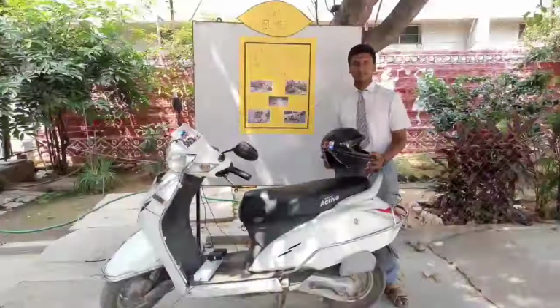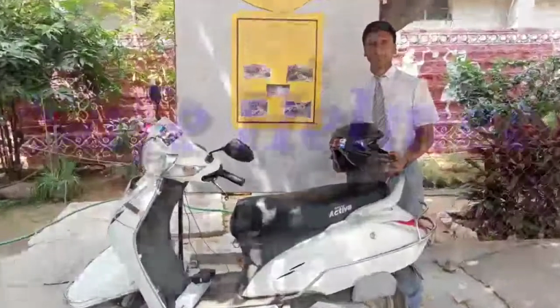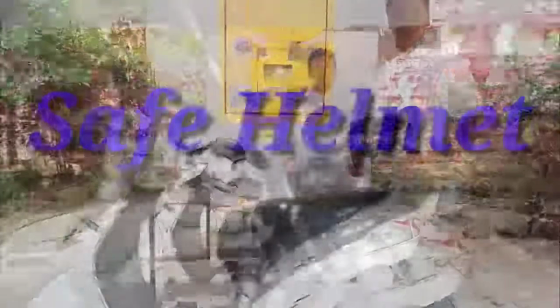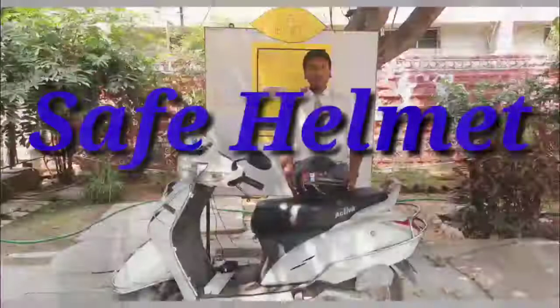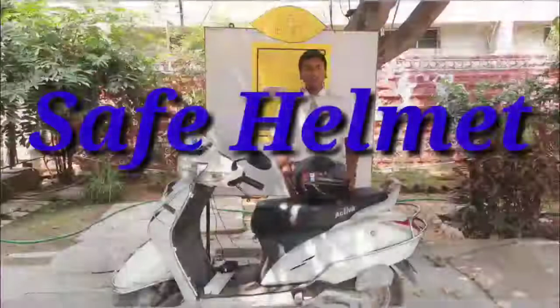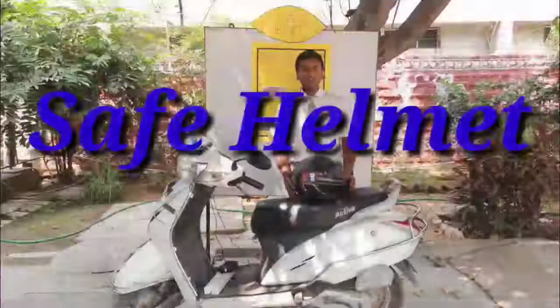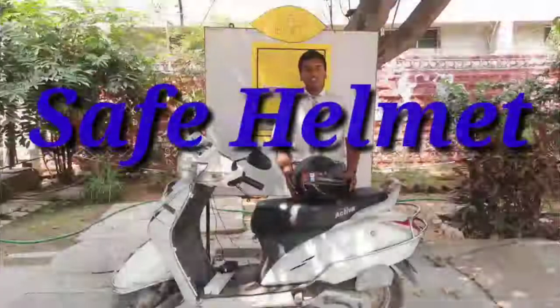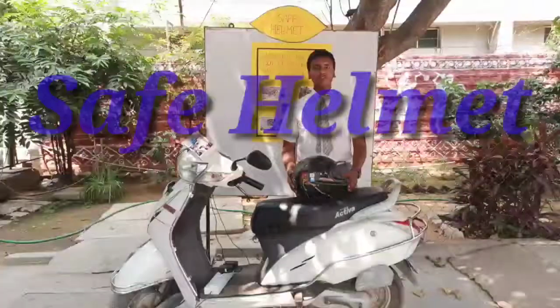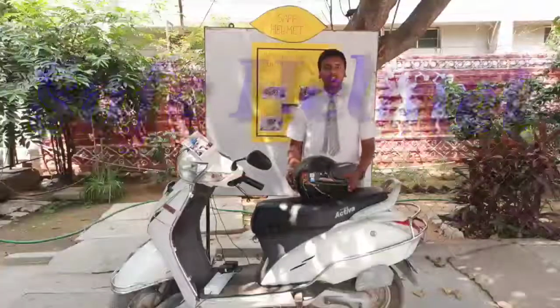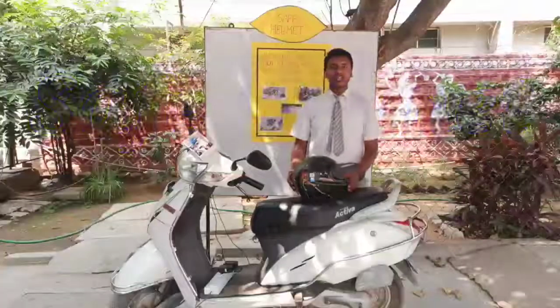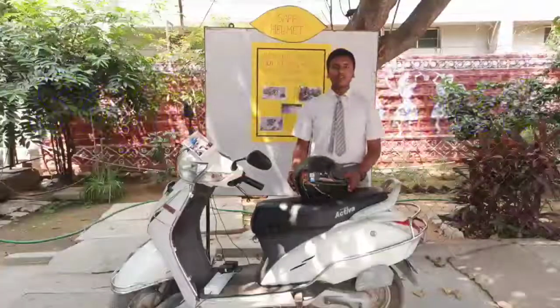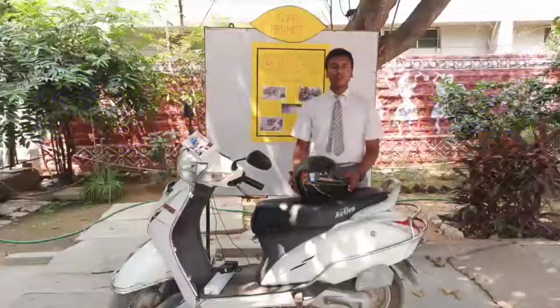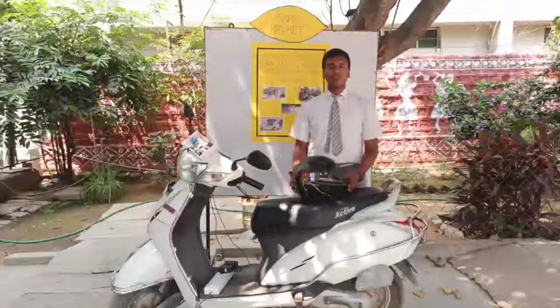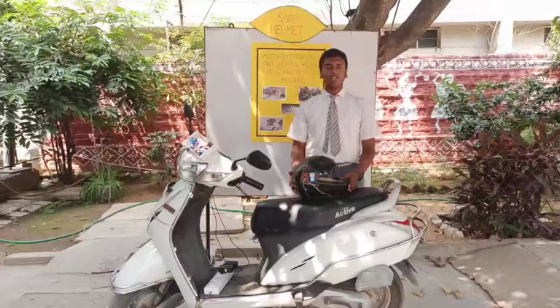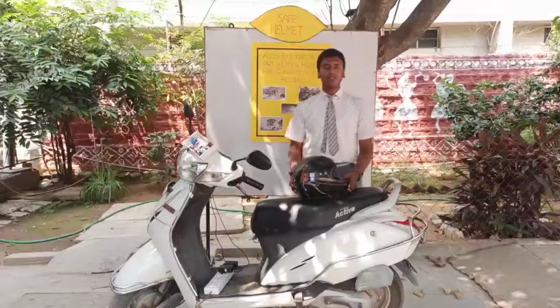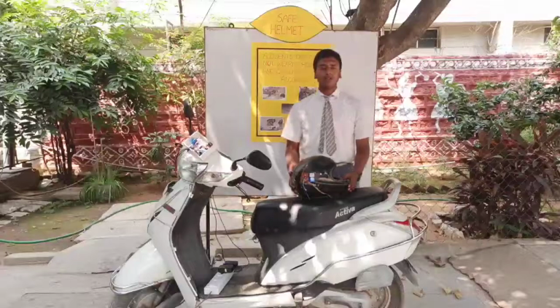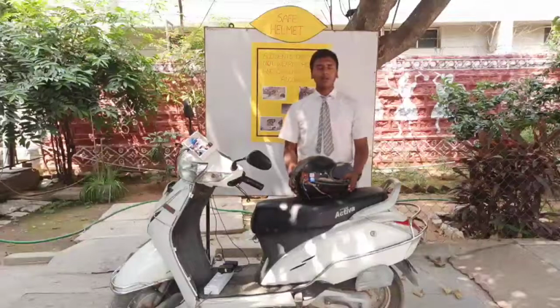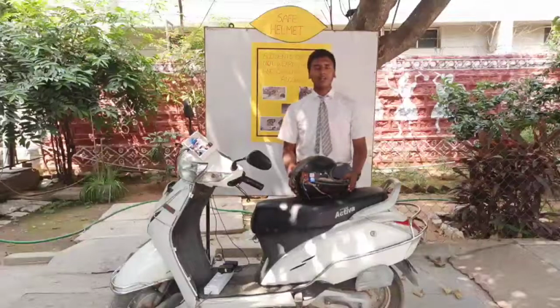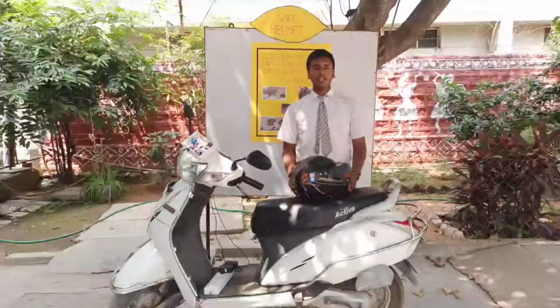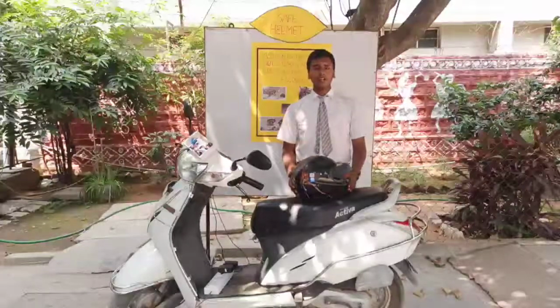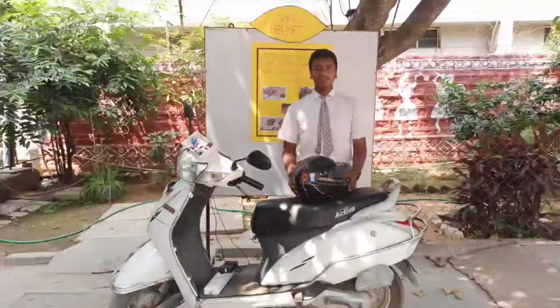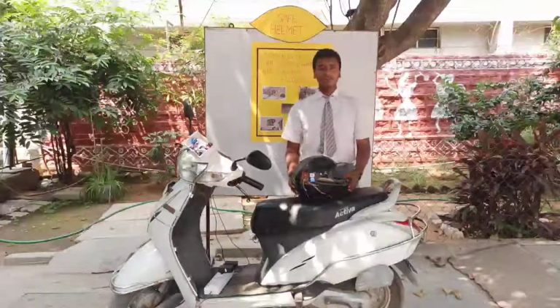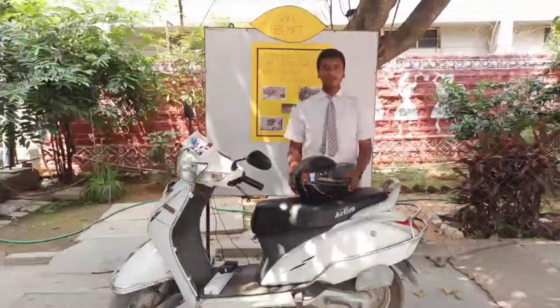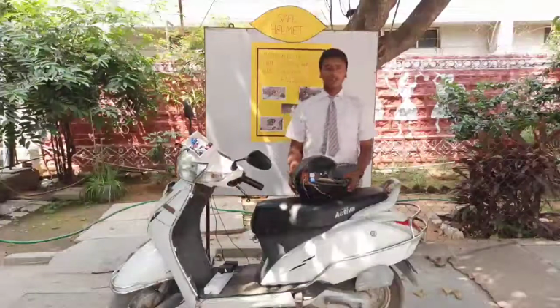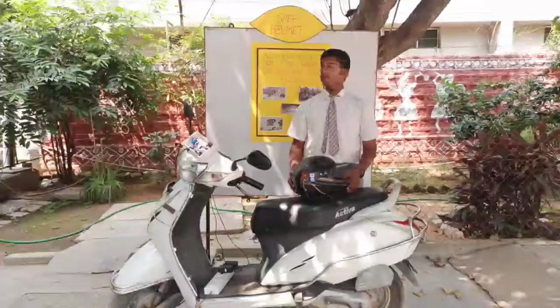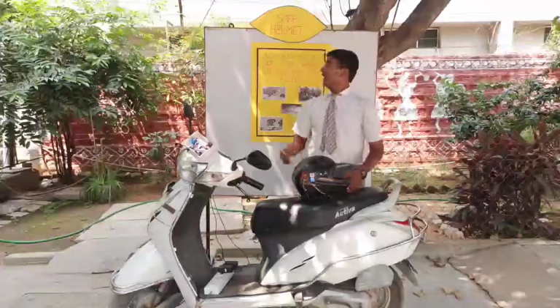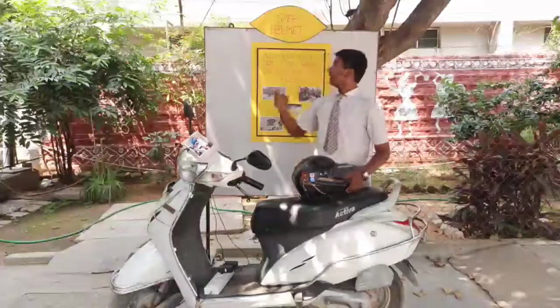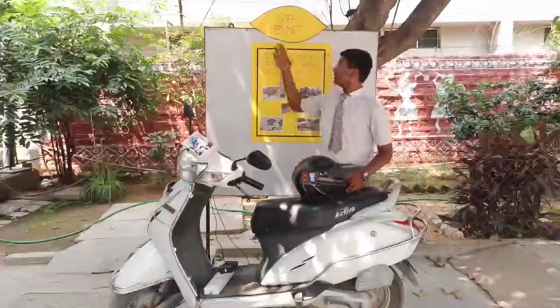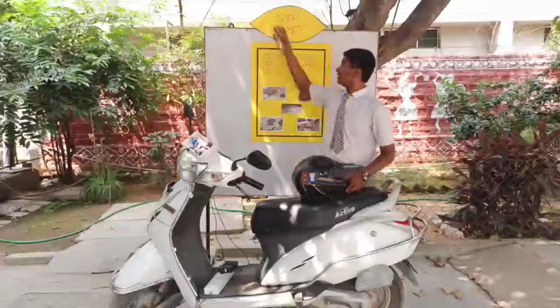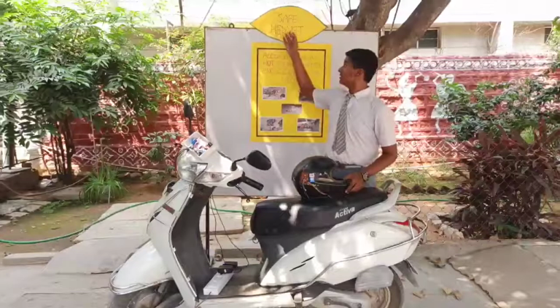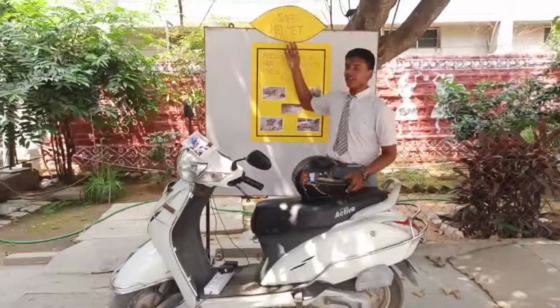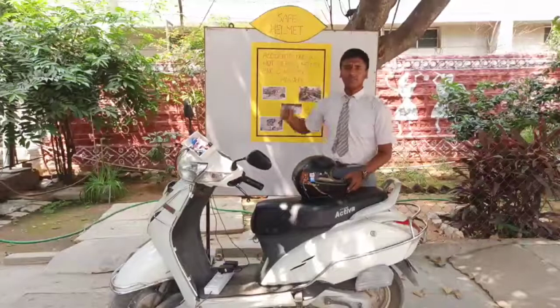Good morning. I am Vaimanish of 10th Standard from Navajothi High School, Patwari Nagar, Kutbulapur Mandar, and my project is Safe Helmet.